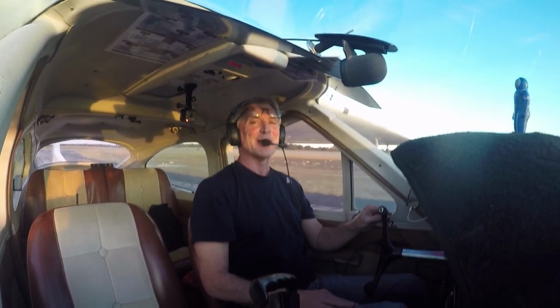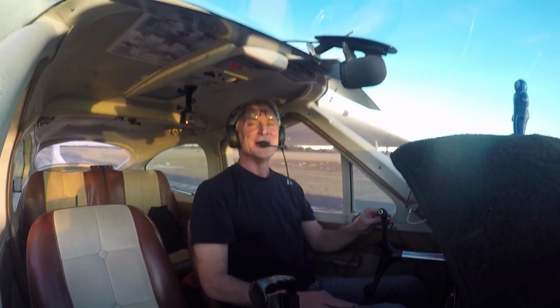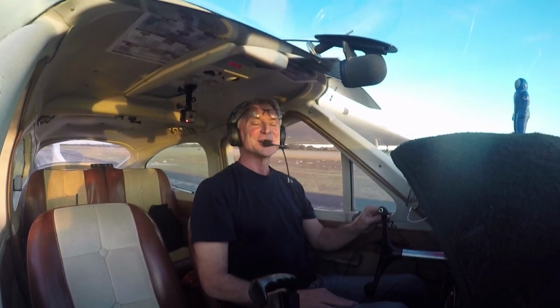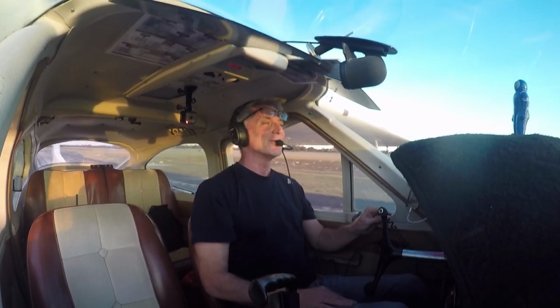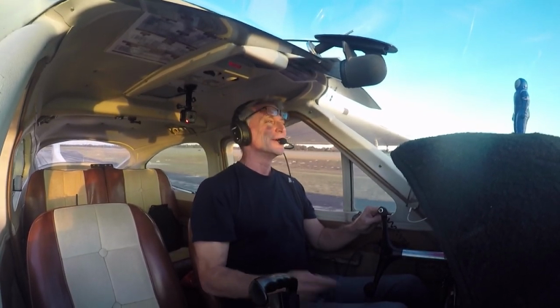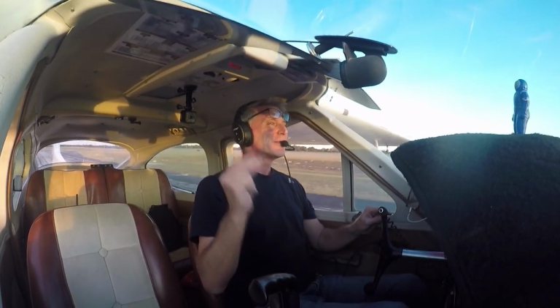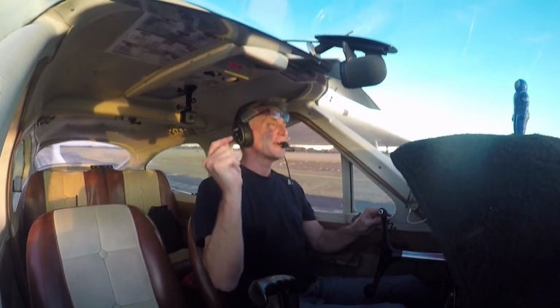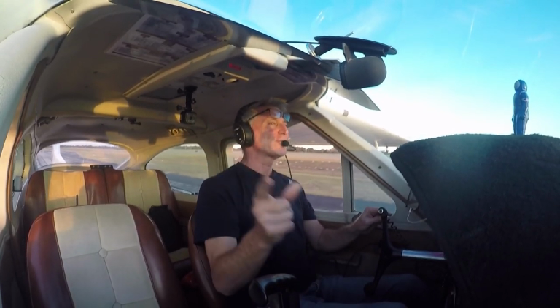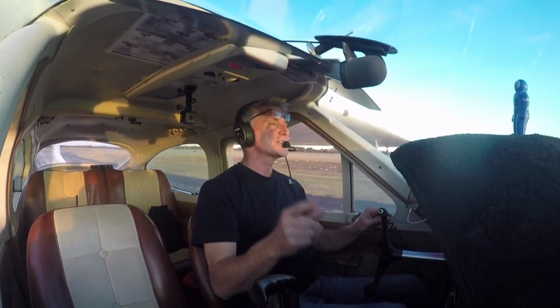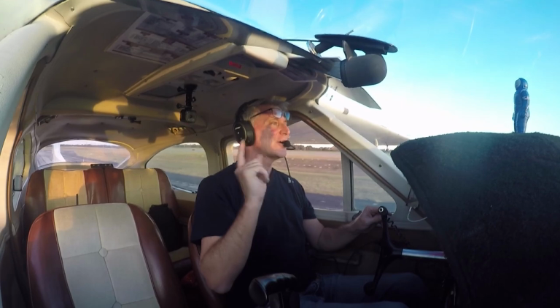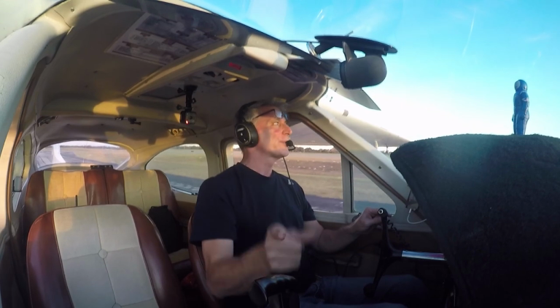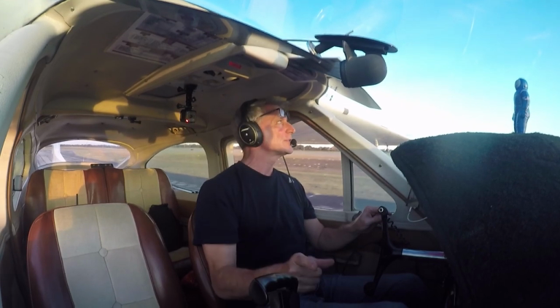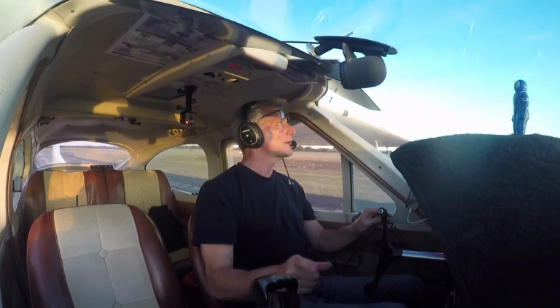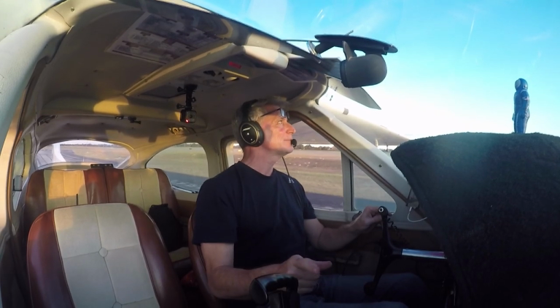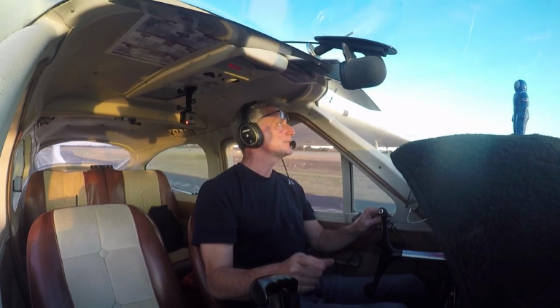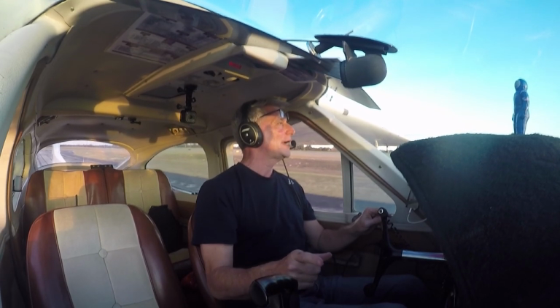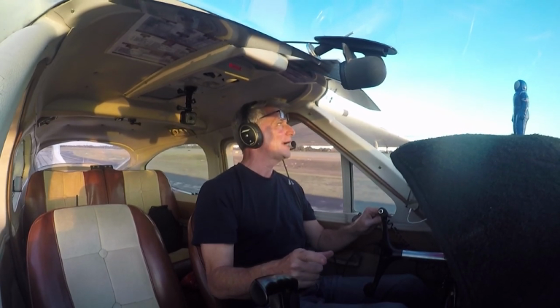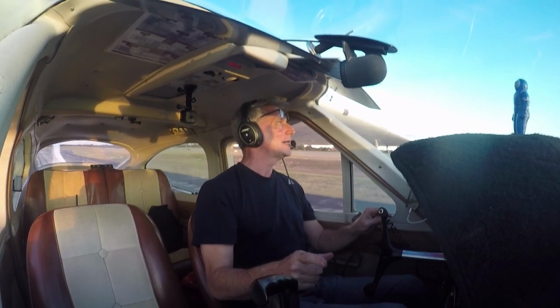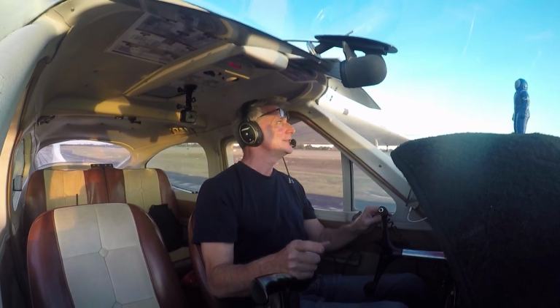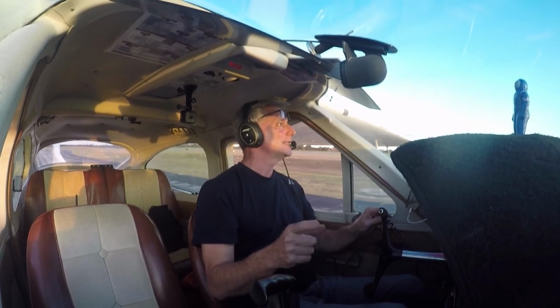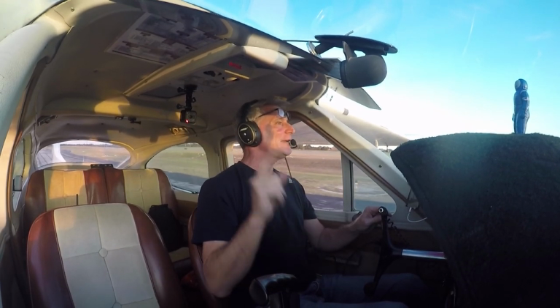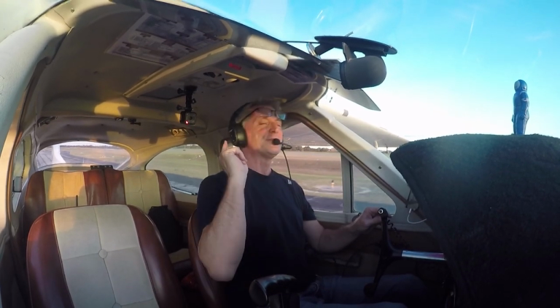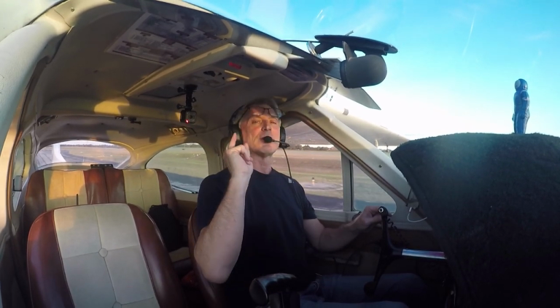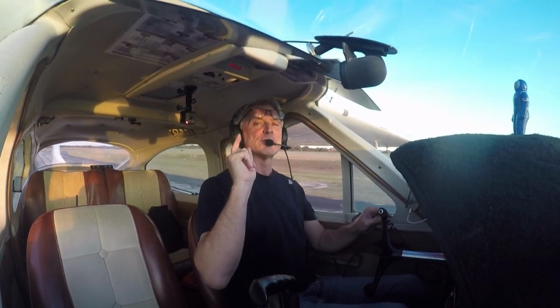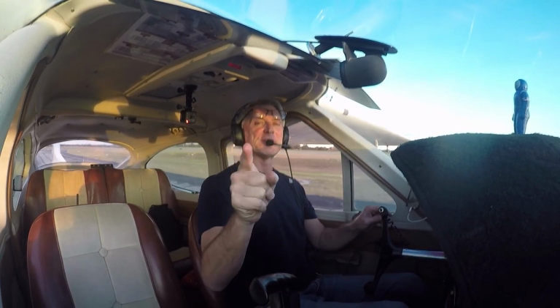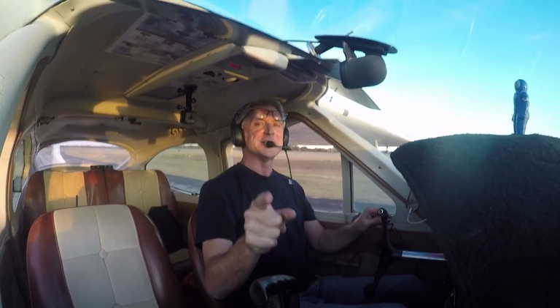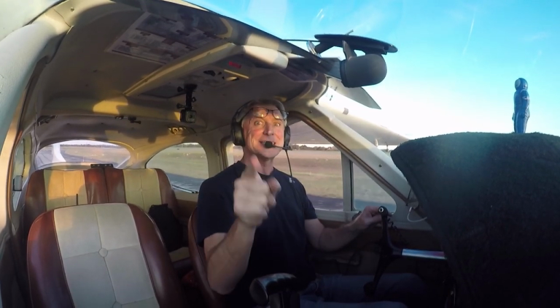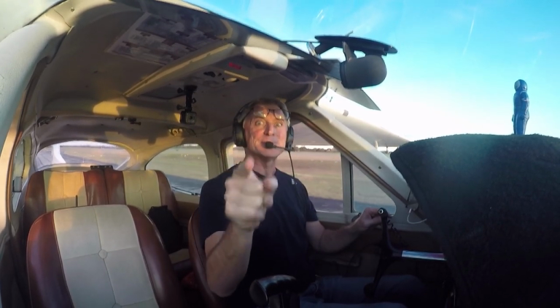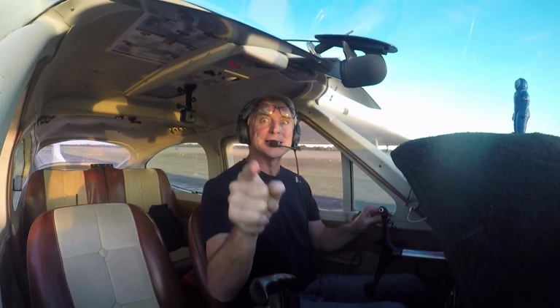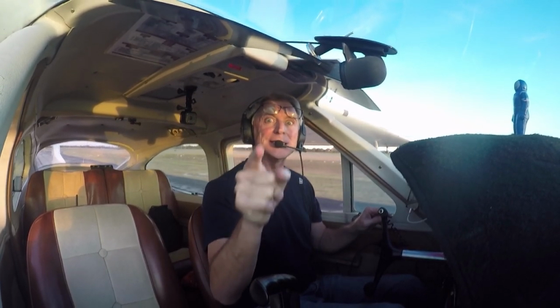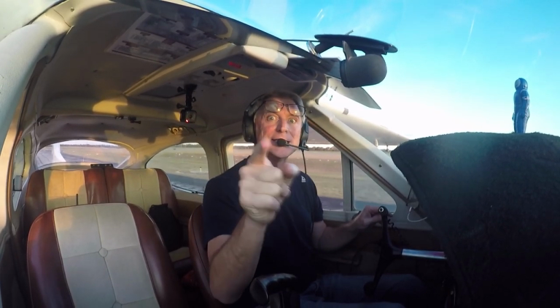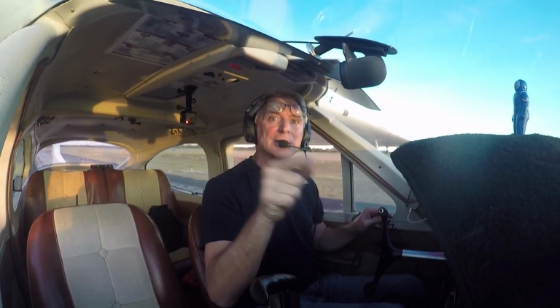Anyway, thanks for watching. I hope you learned something. And if you are over 50, get up and get in the air.